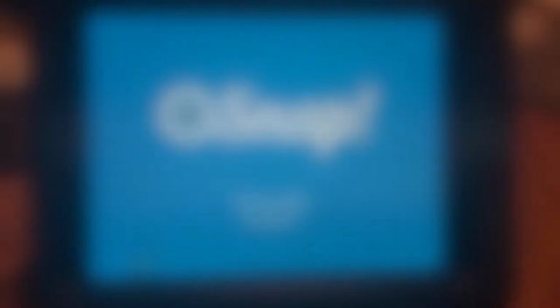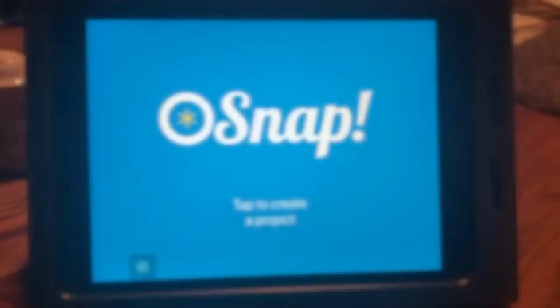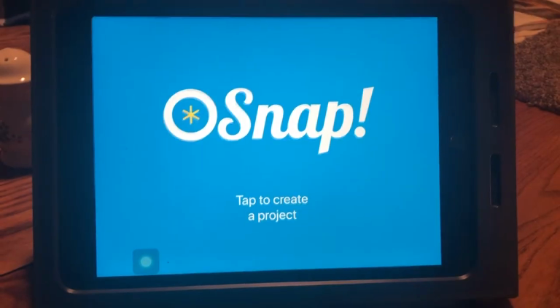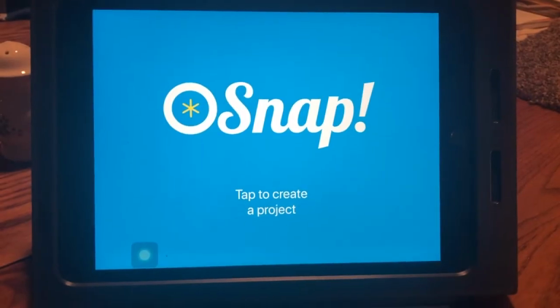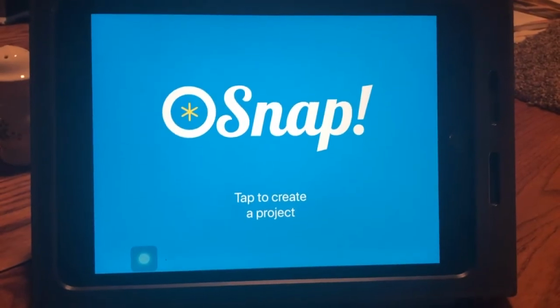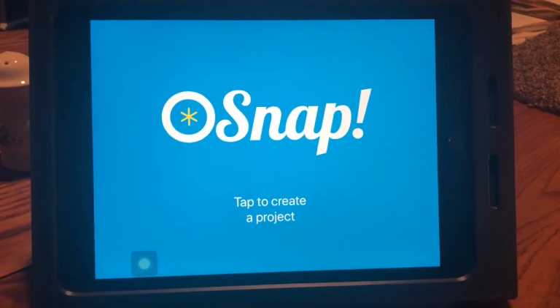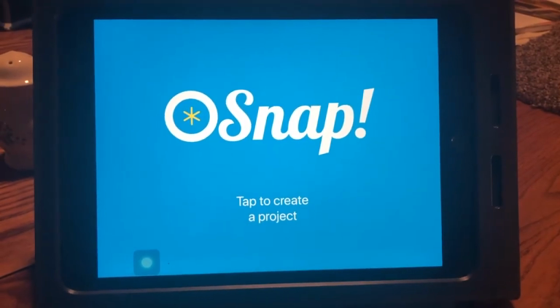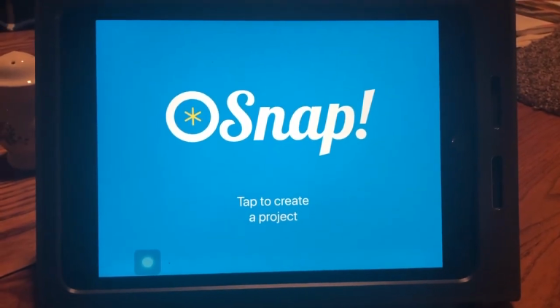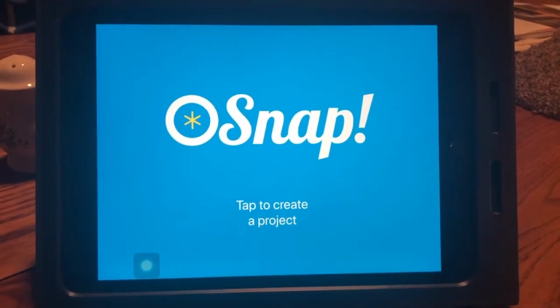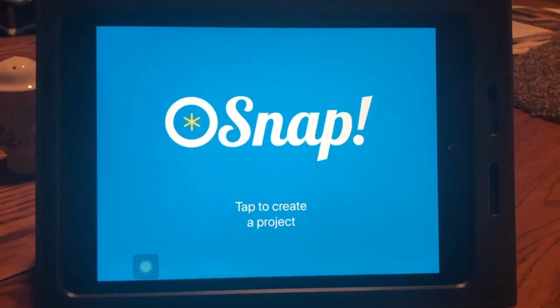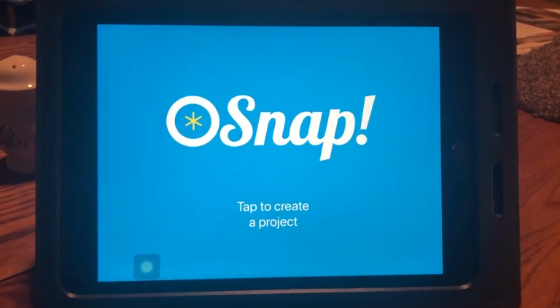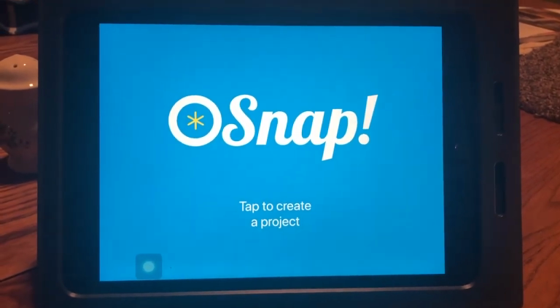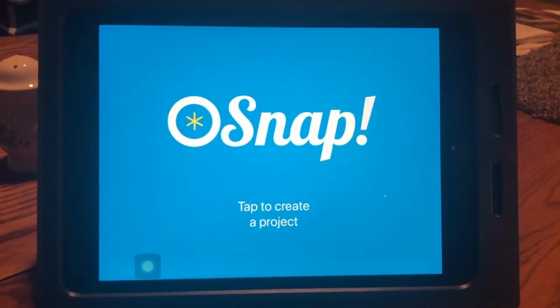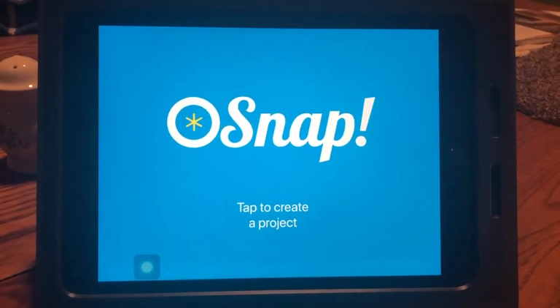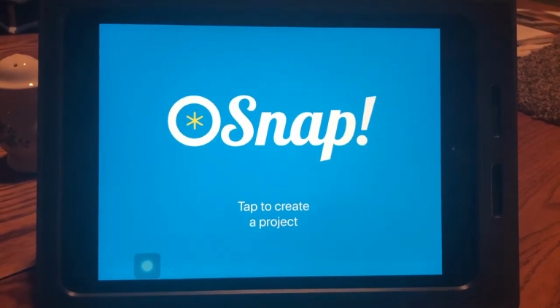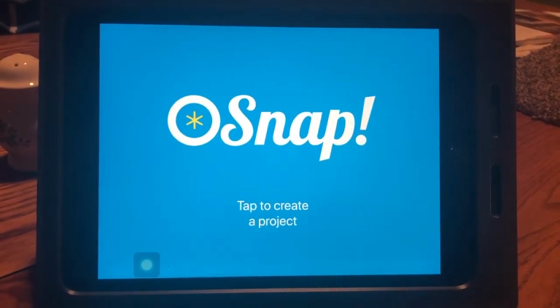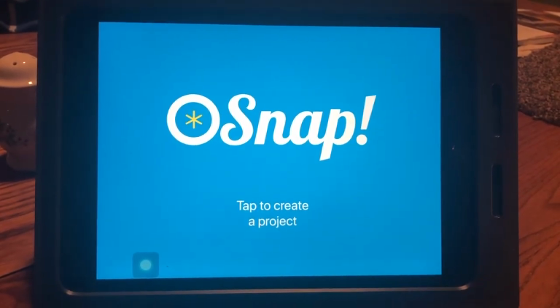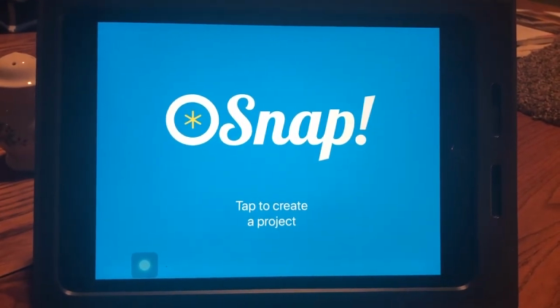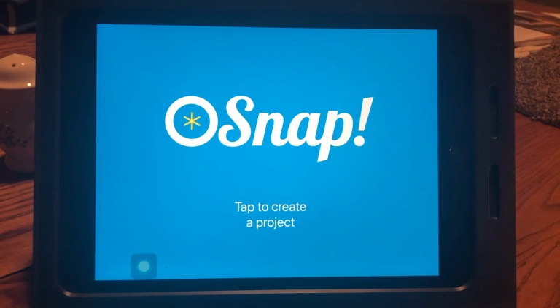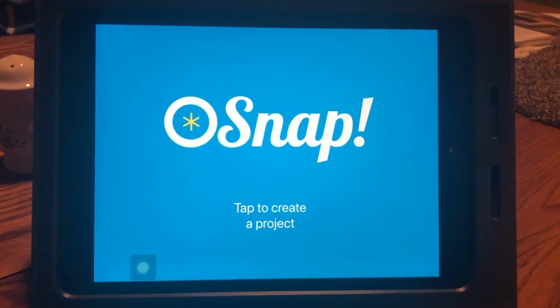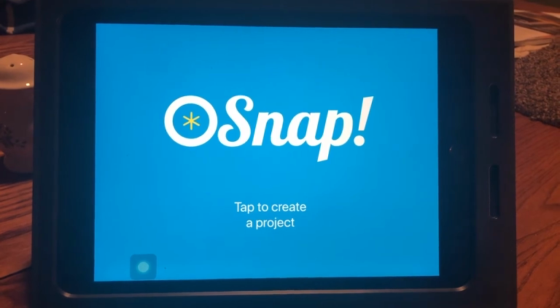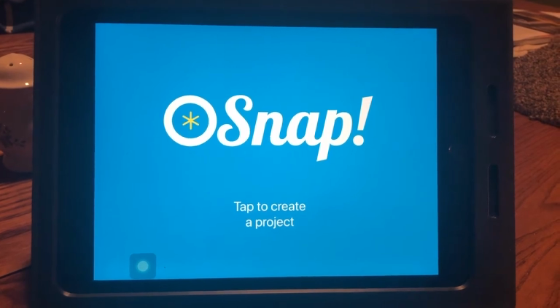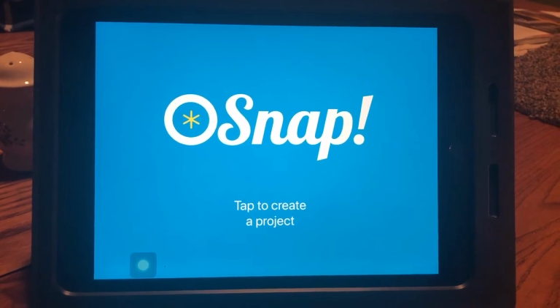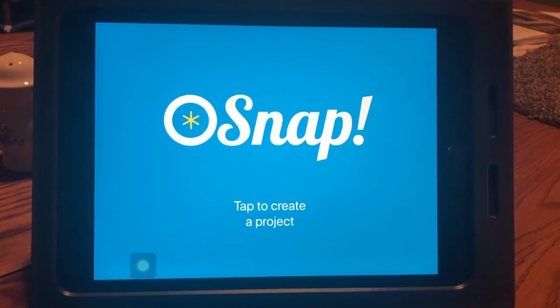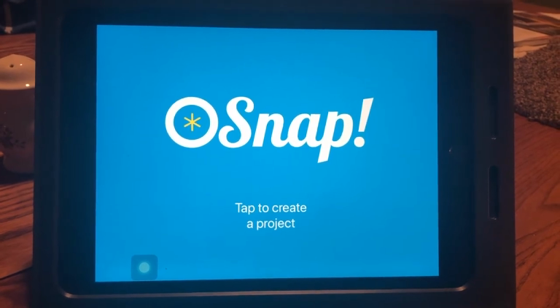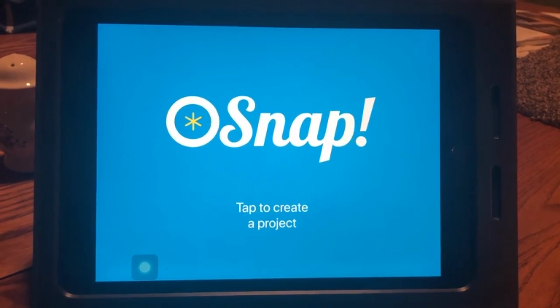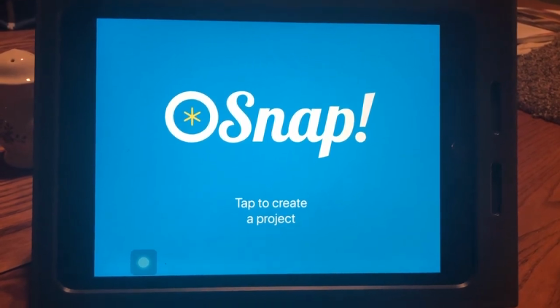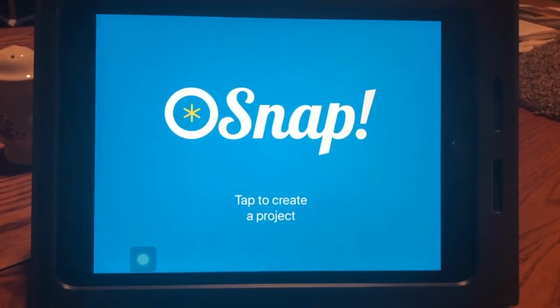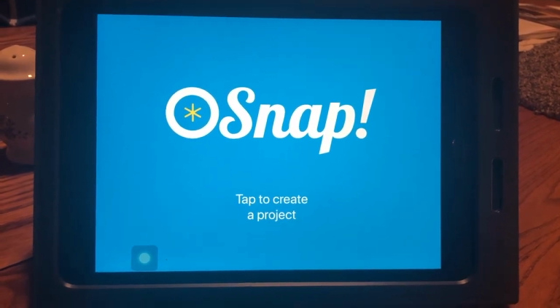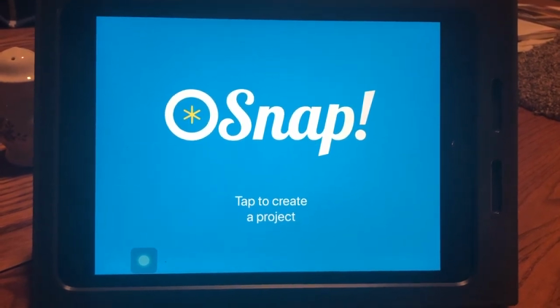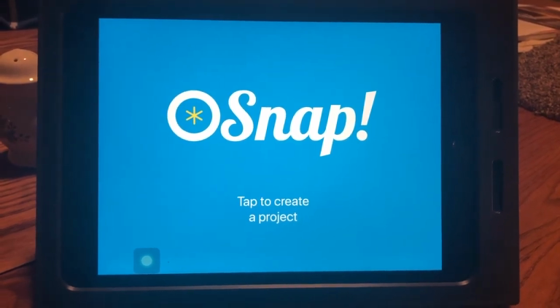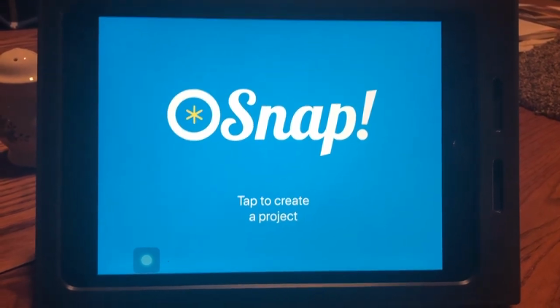Mrs. Castle here, and we're going to learn how to make a stop motion video using the app Oh Snap.